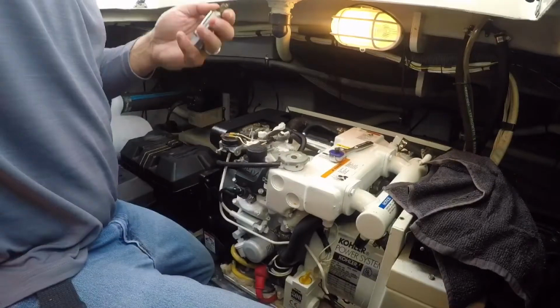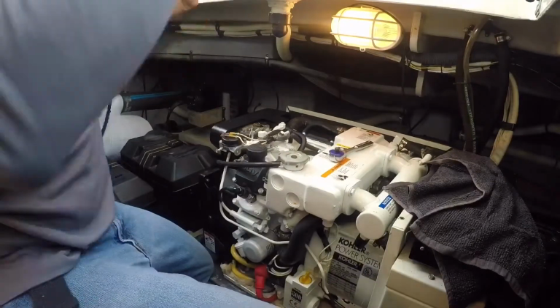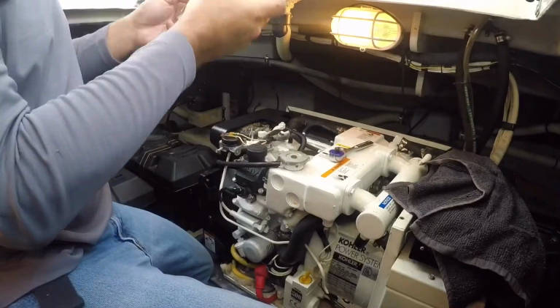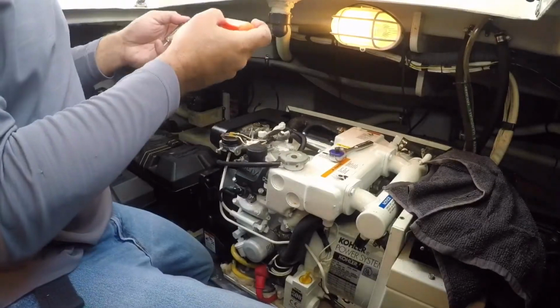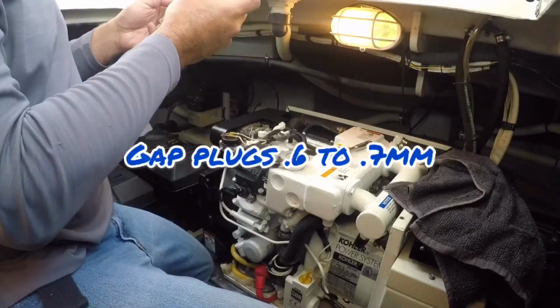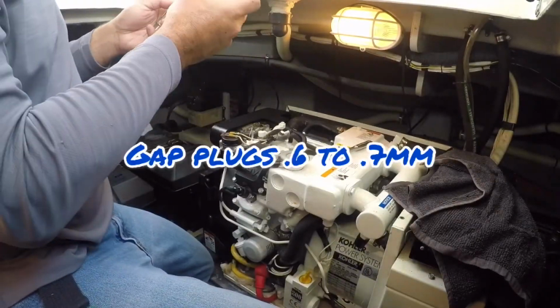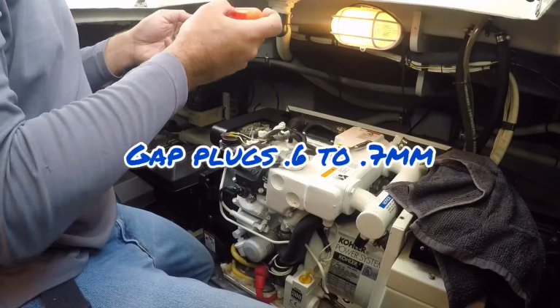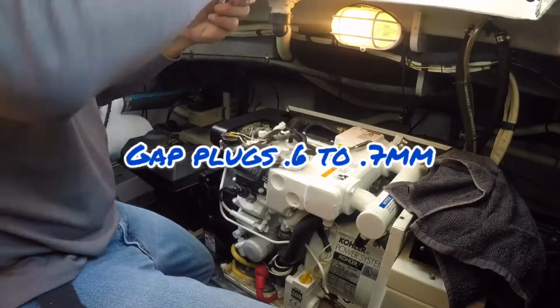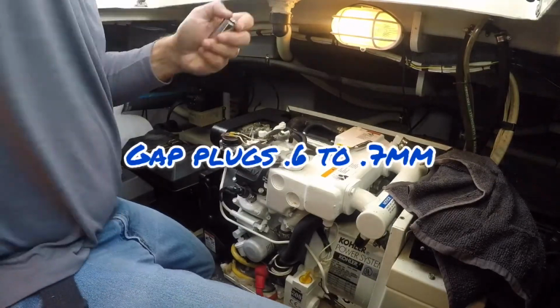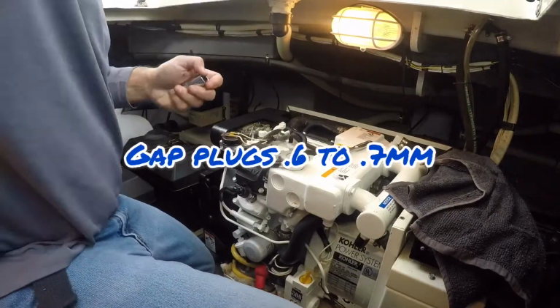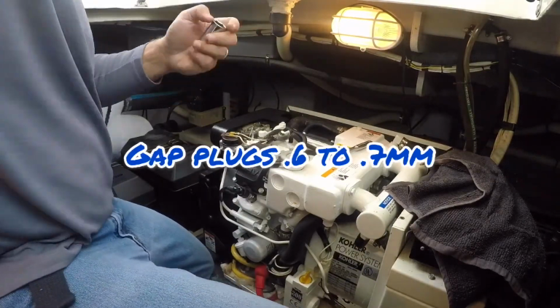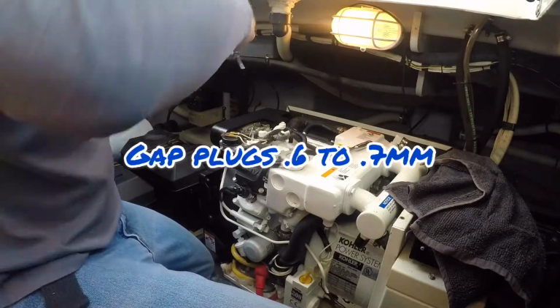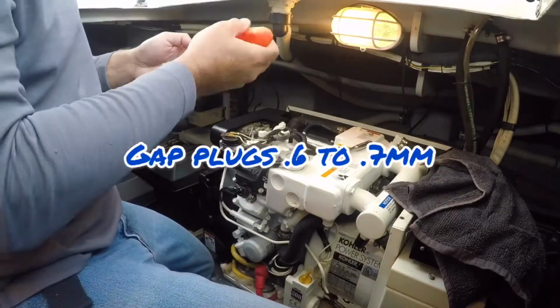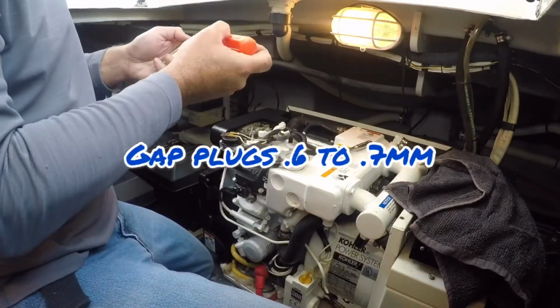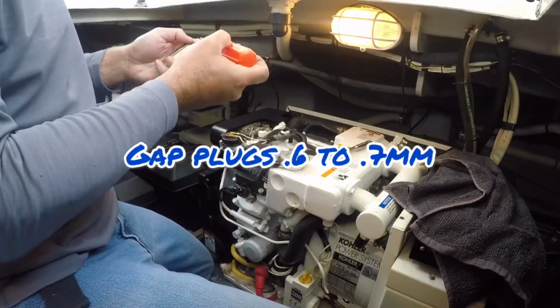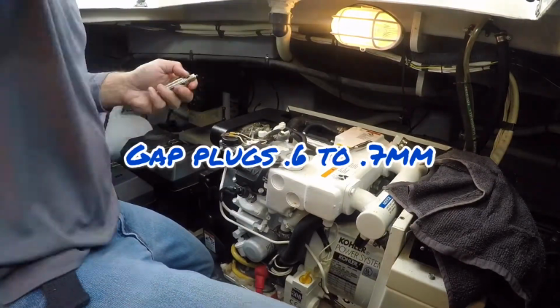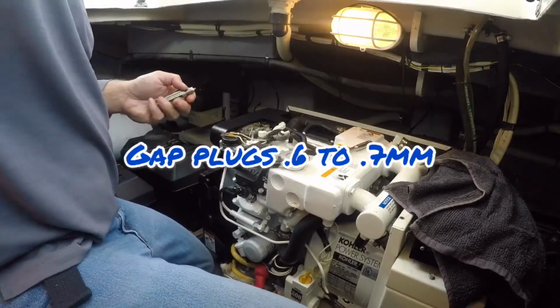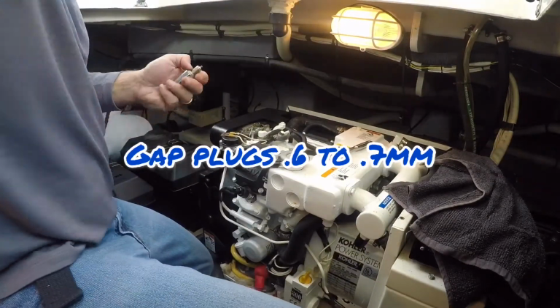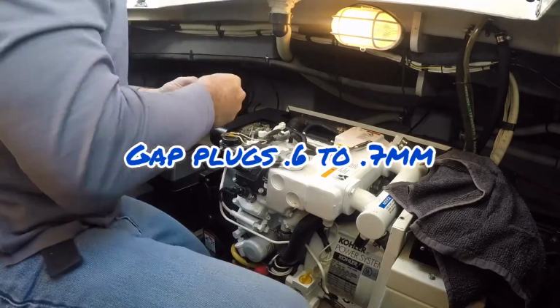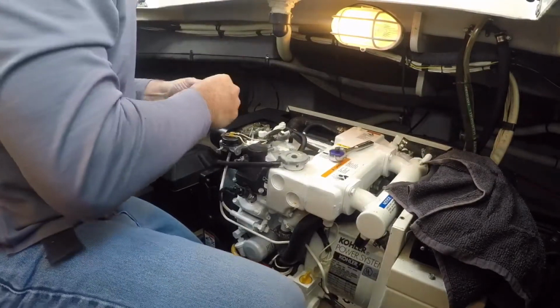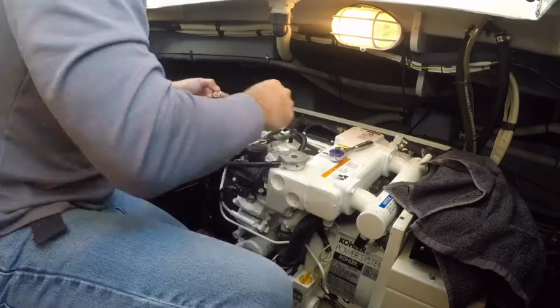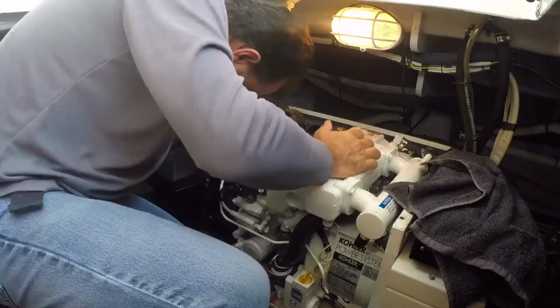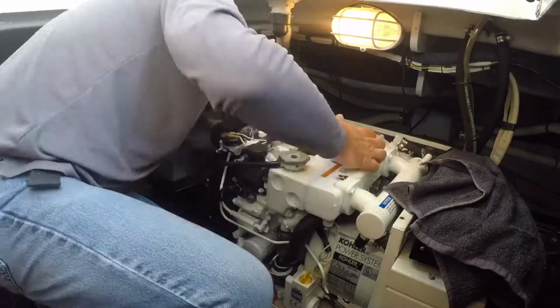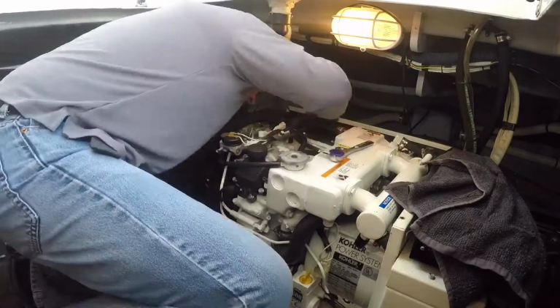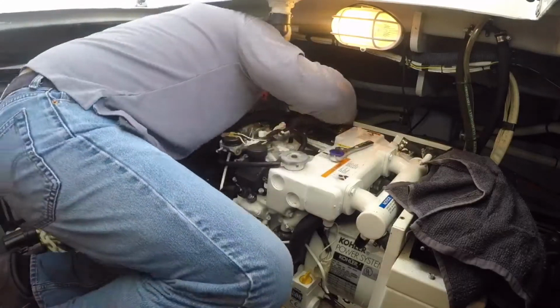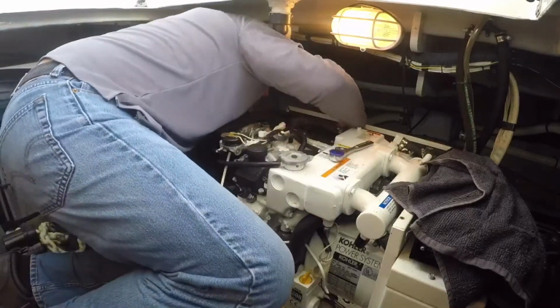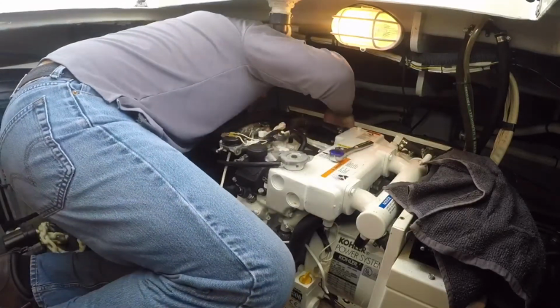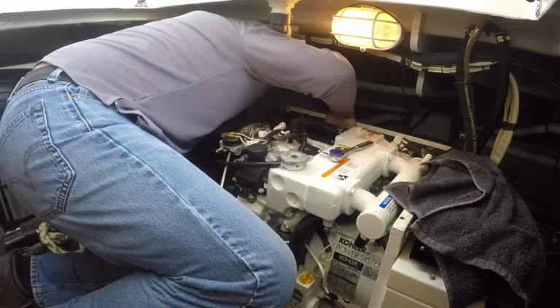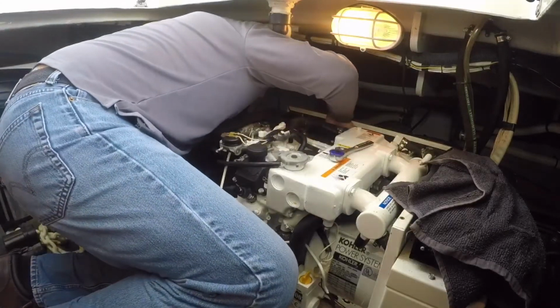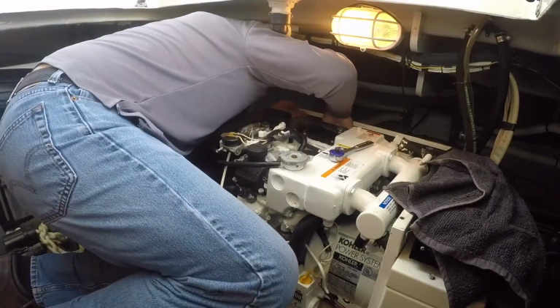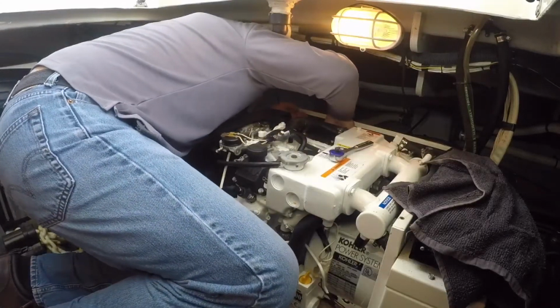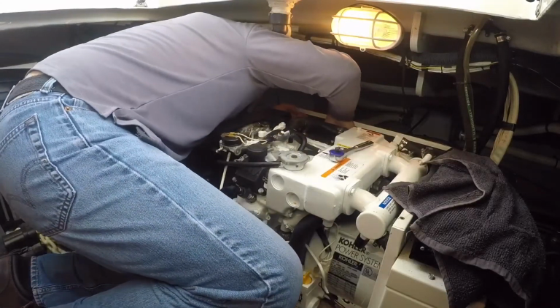The Kohler manual specifies a 0.6 to 0.7 millimeter gap on the spark plugs.